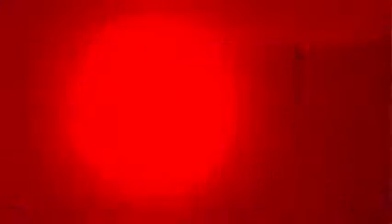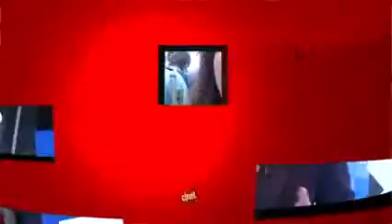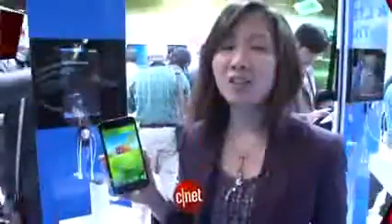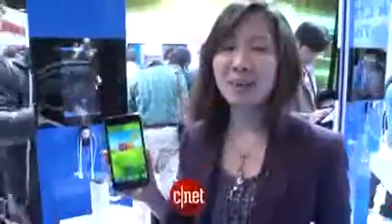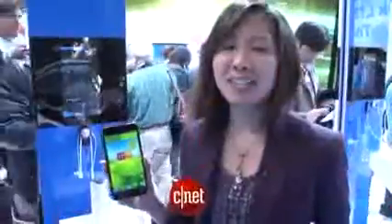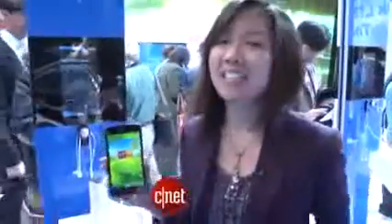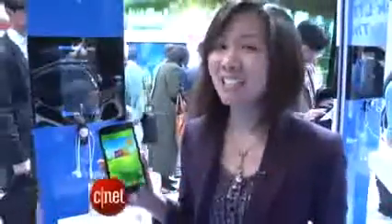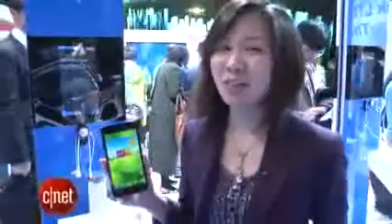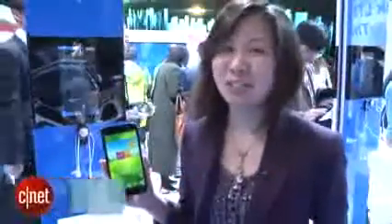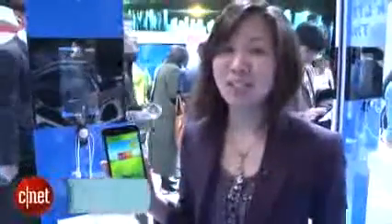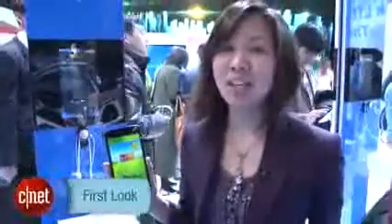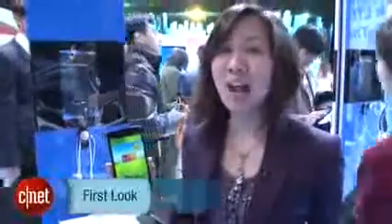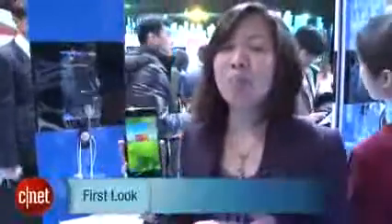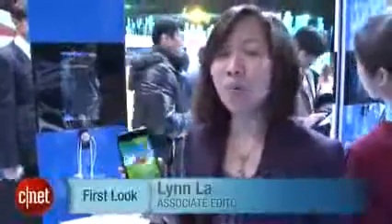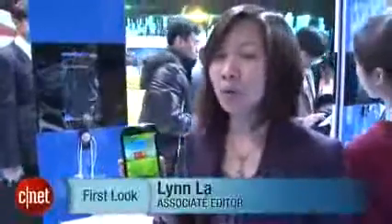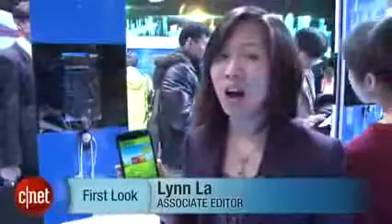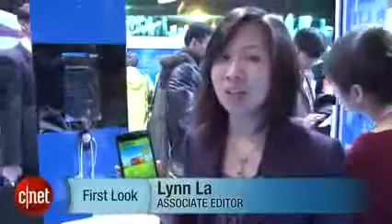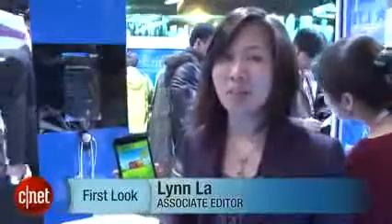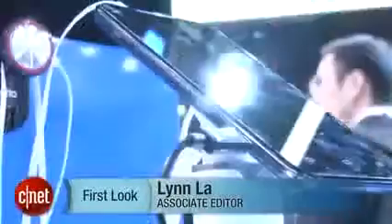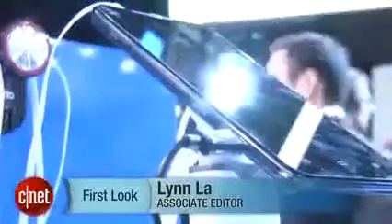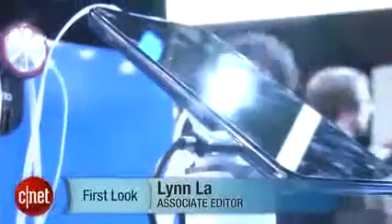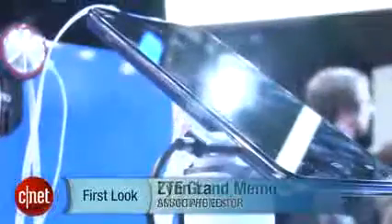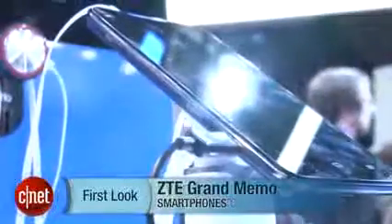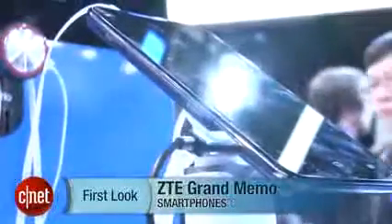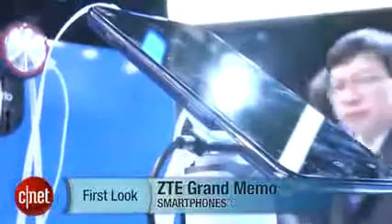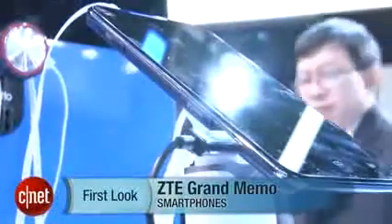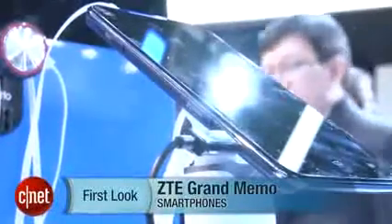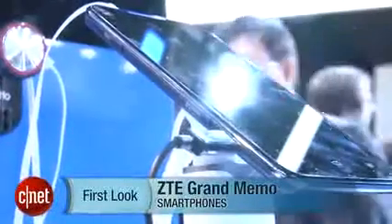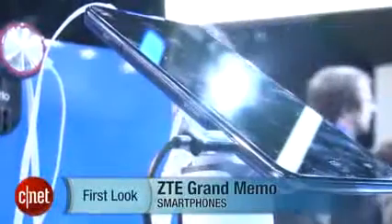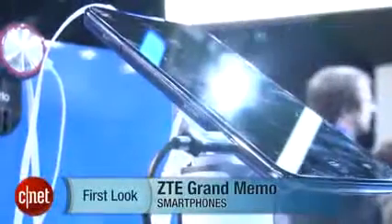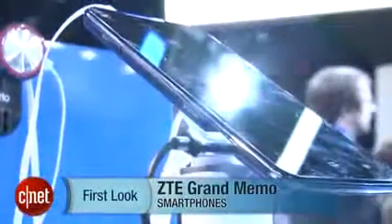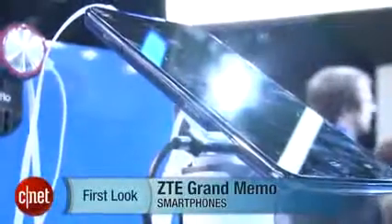Hello everybody, I'm Lynn Law from Cine here at Mobile World Congress in Barcelona, Spain with the ZTE Grand Memo.